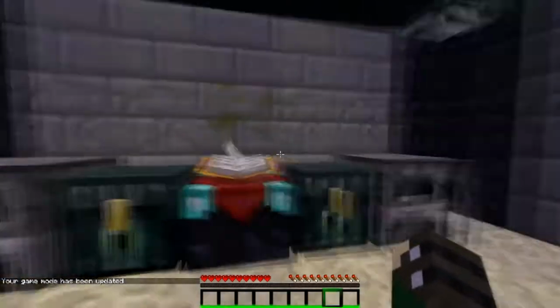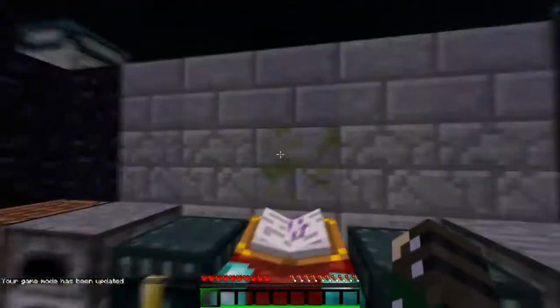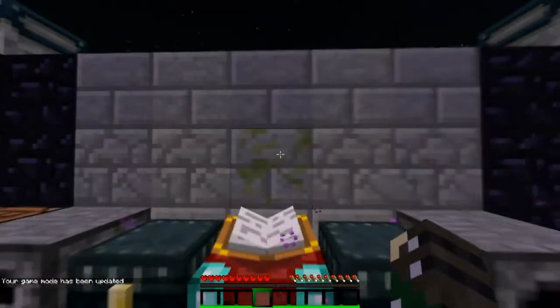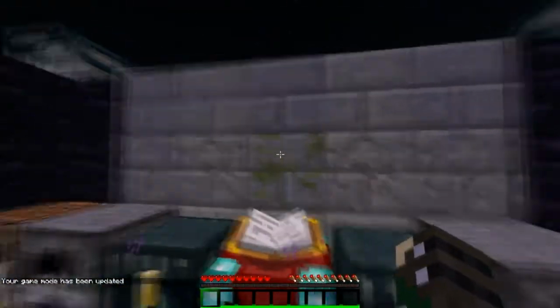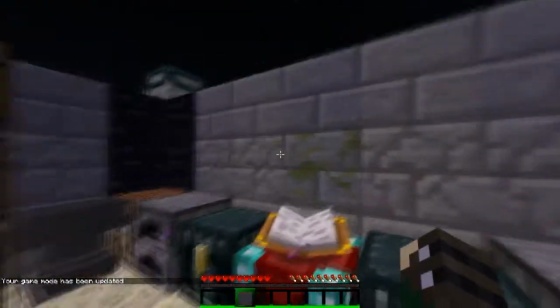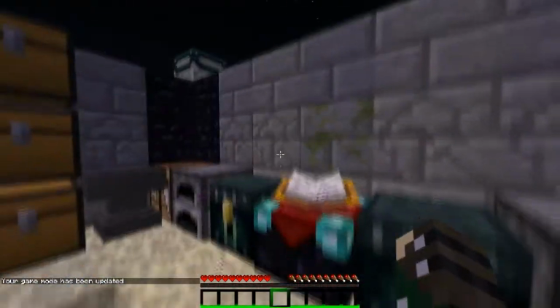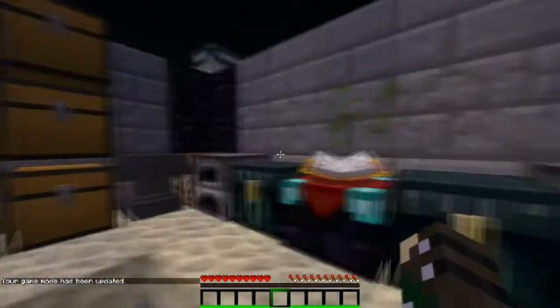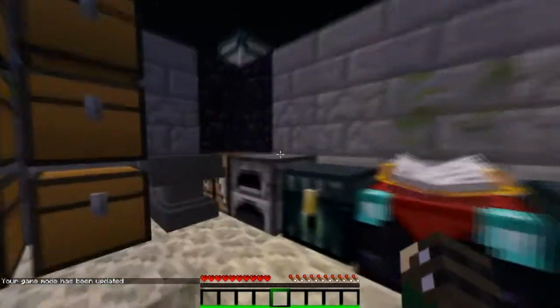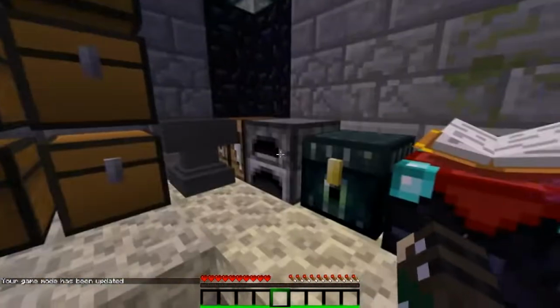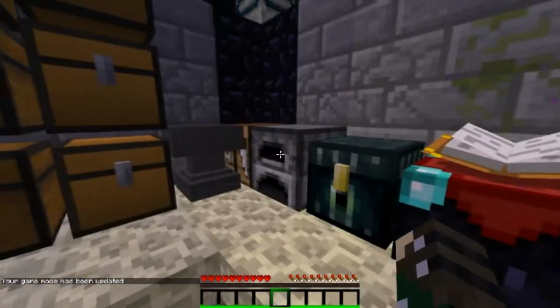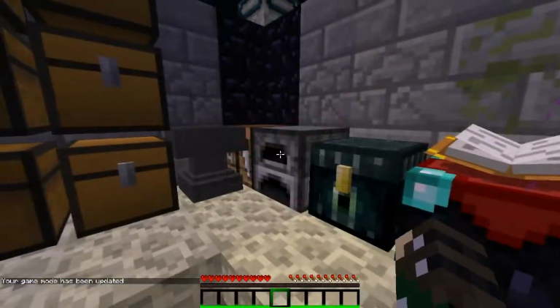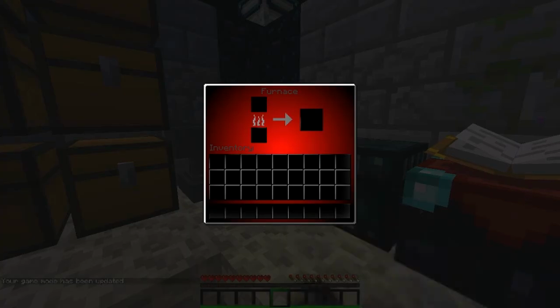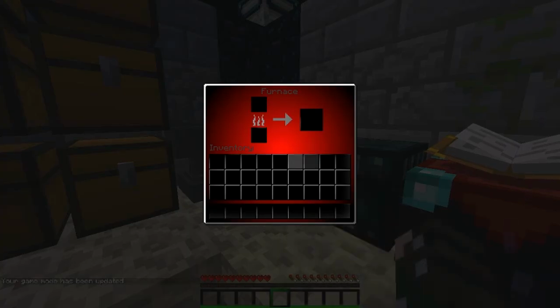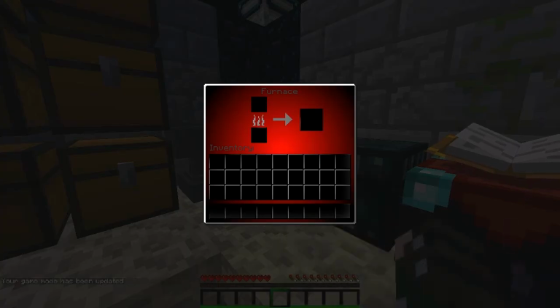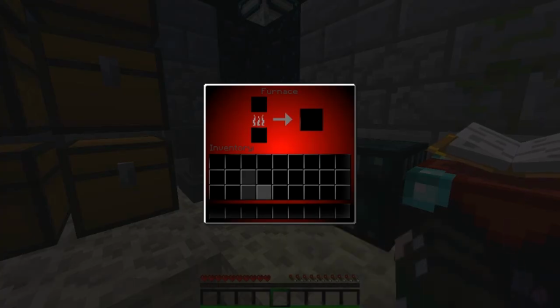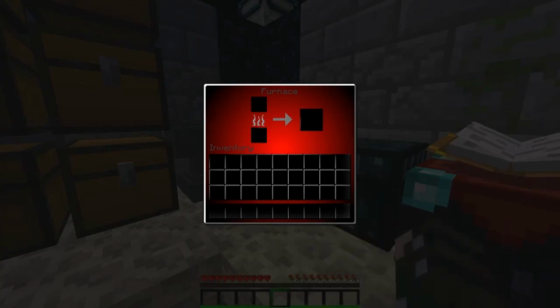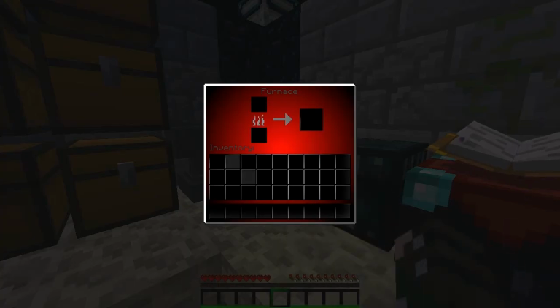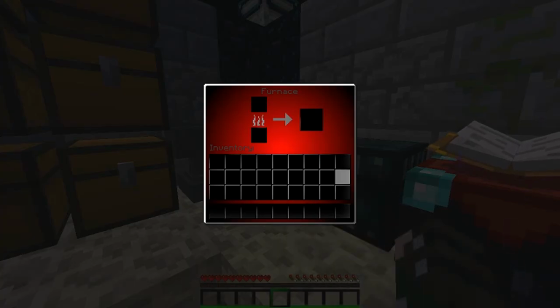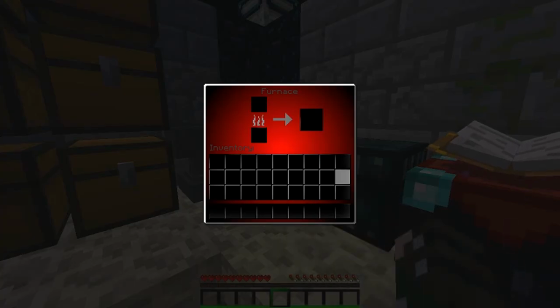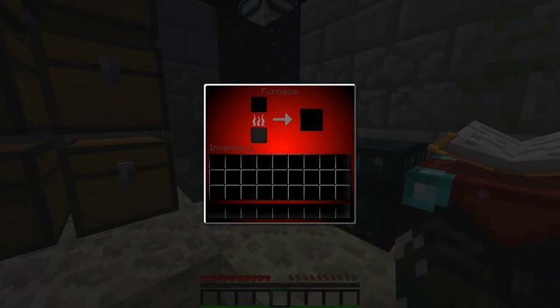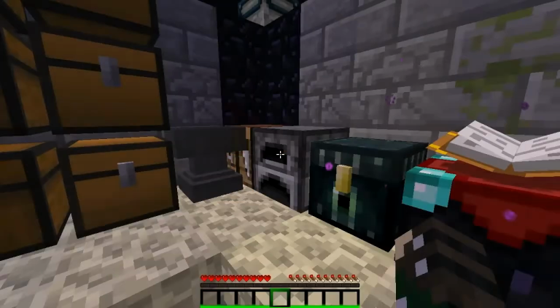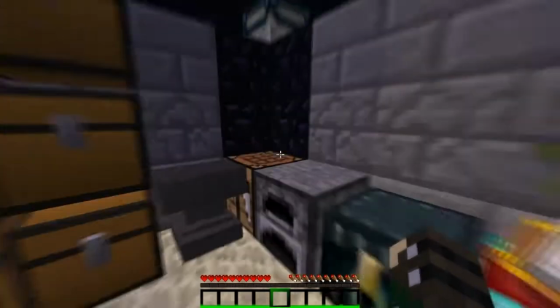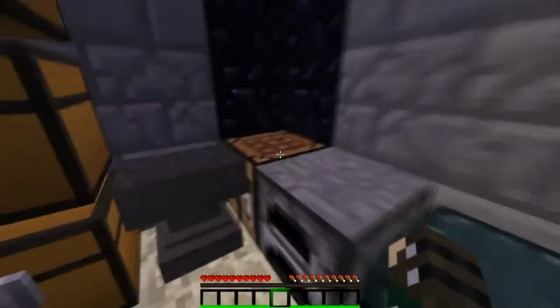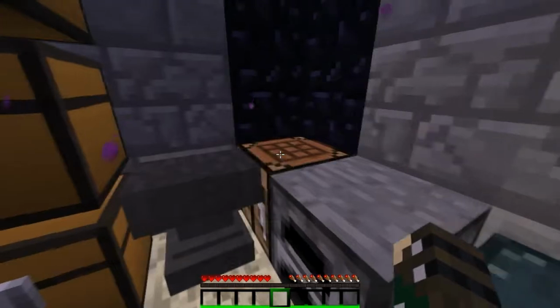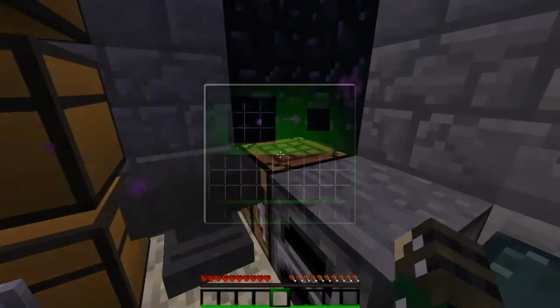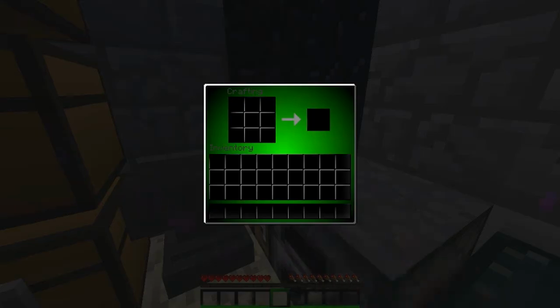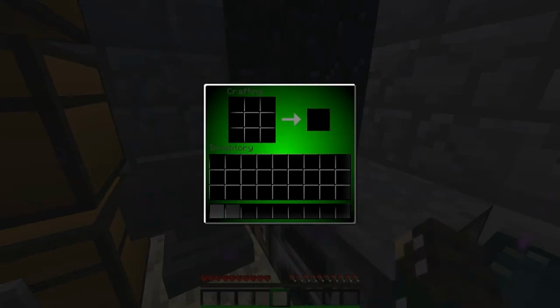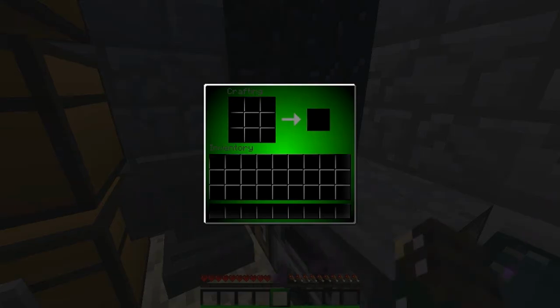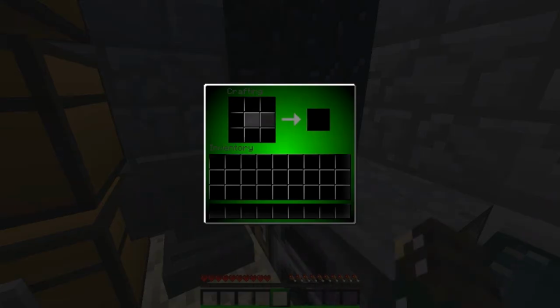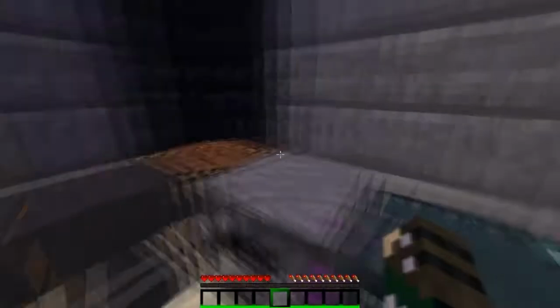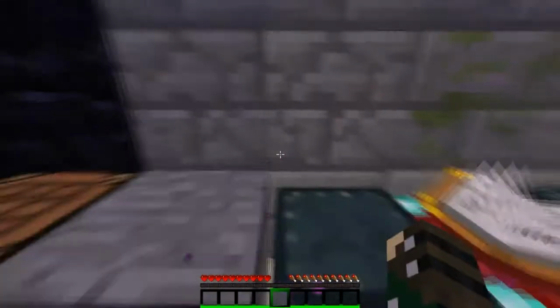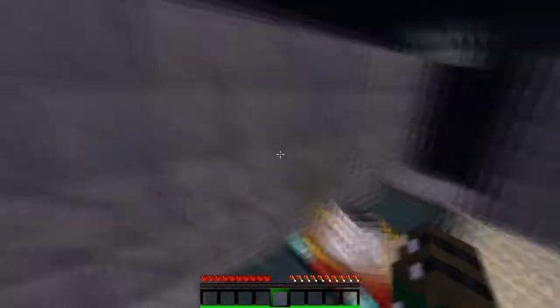Our hearts are red, and we got our furnace which is a red GUI, and we got our crafting table which is a green GUI.